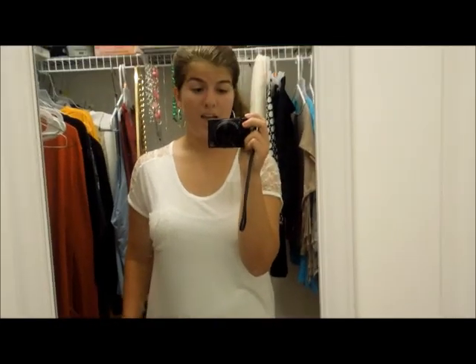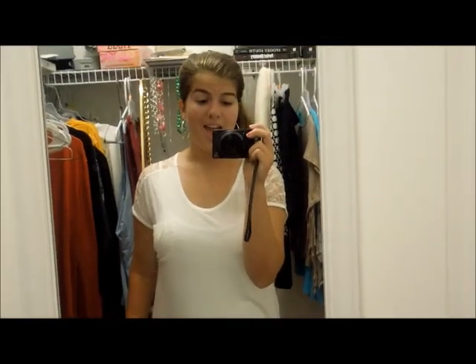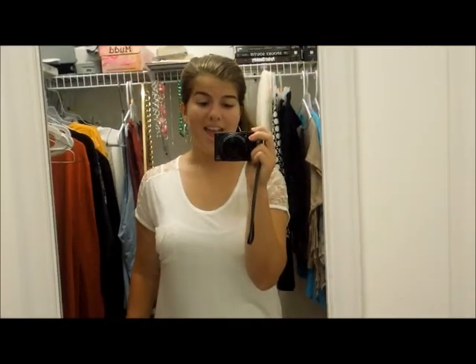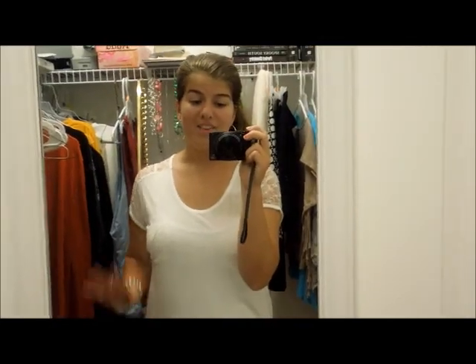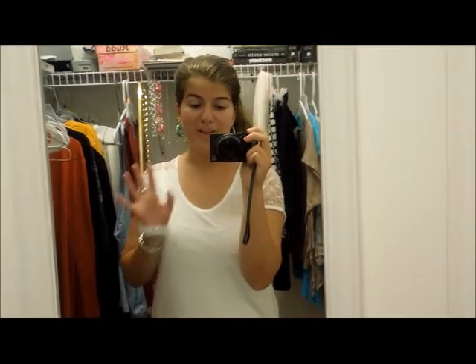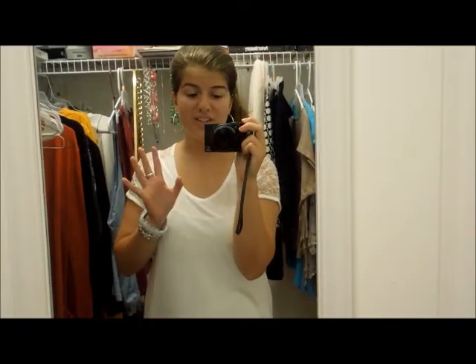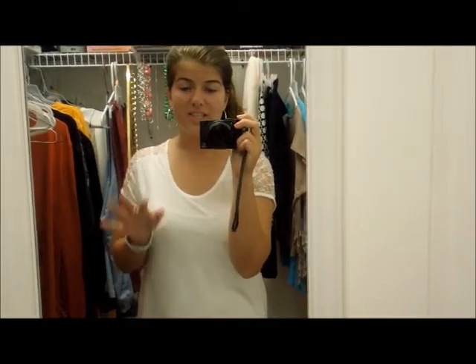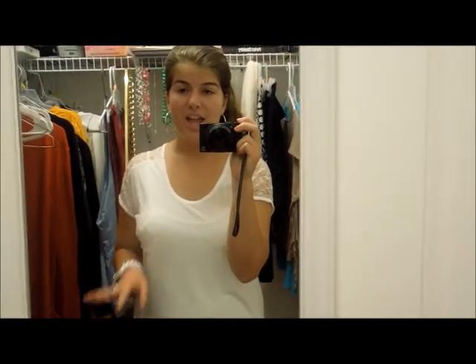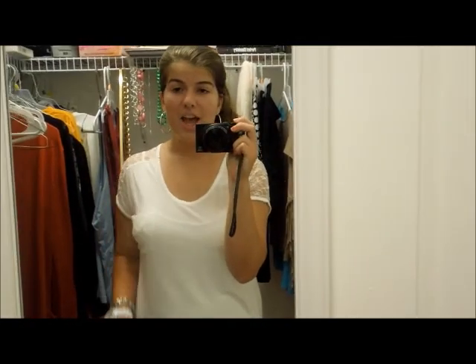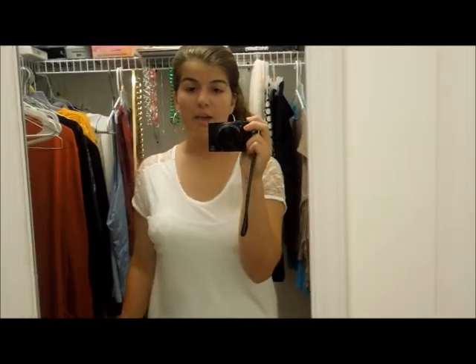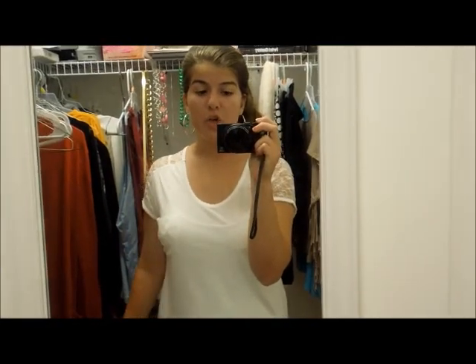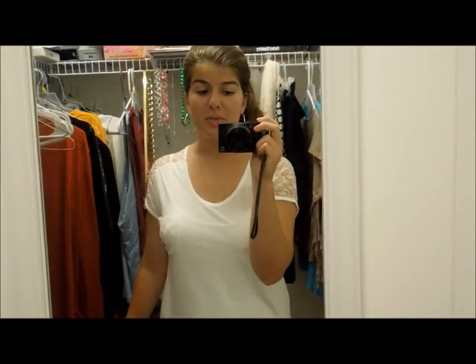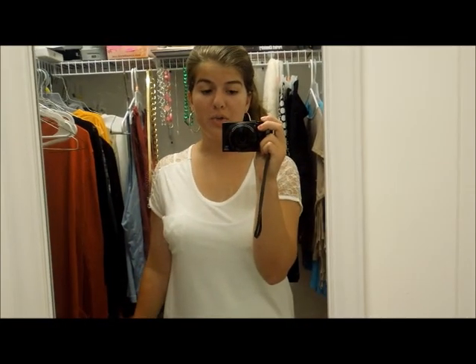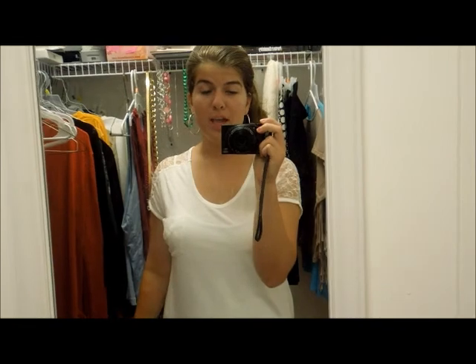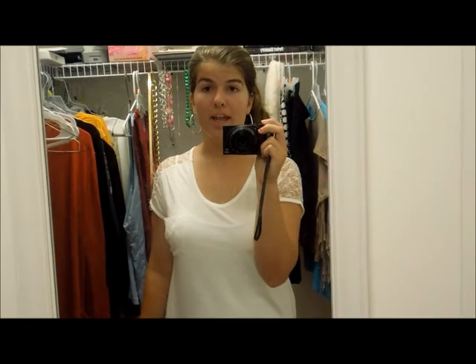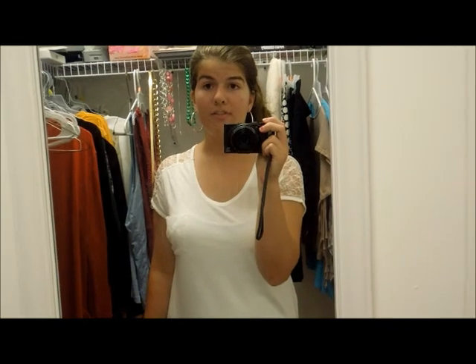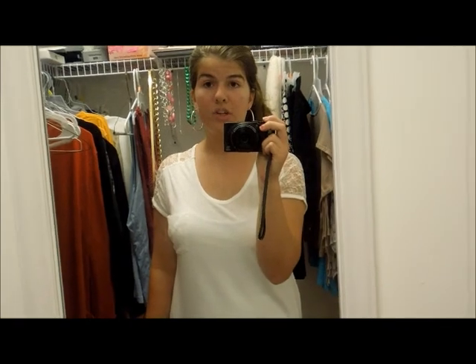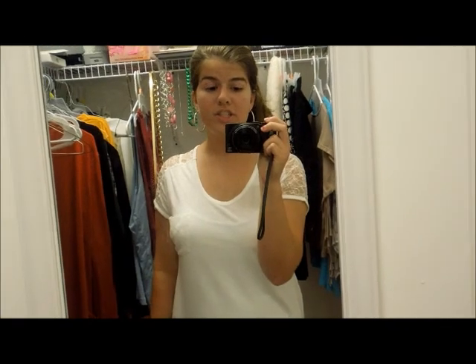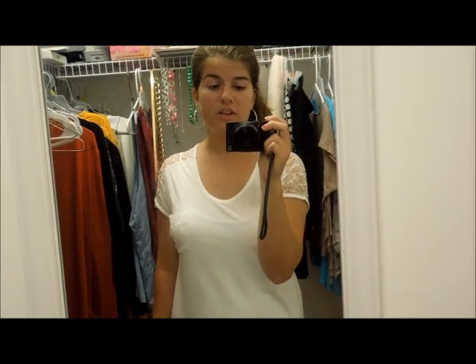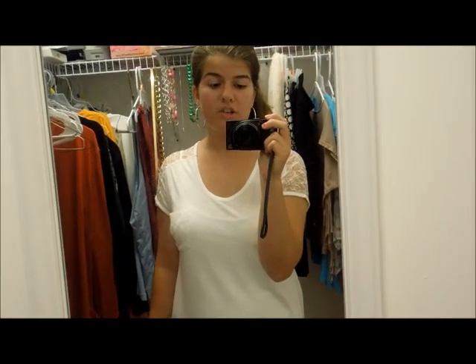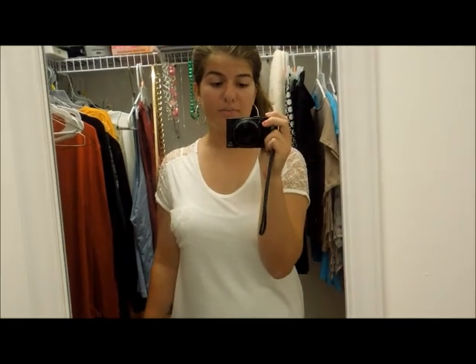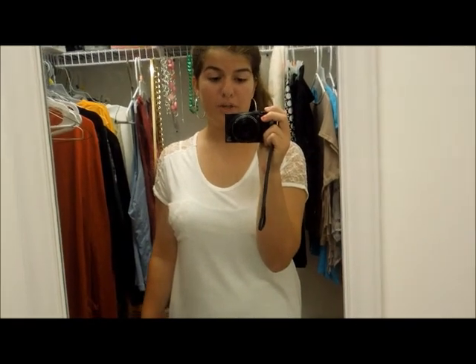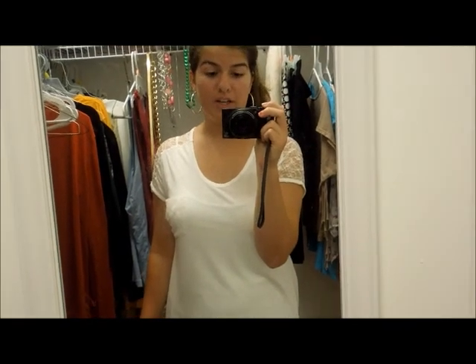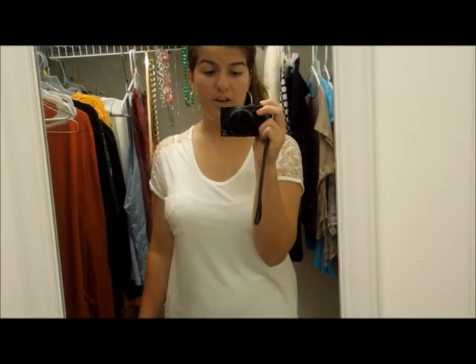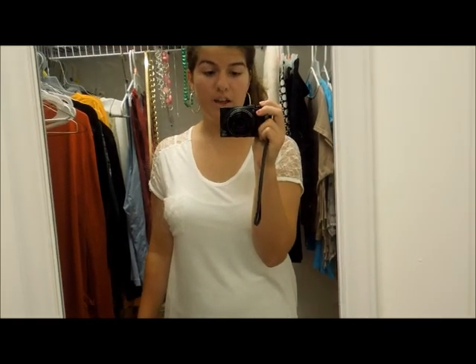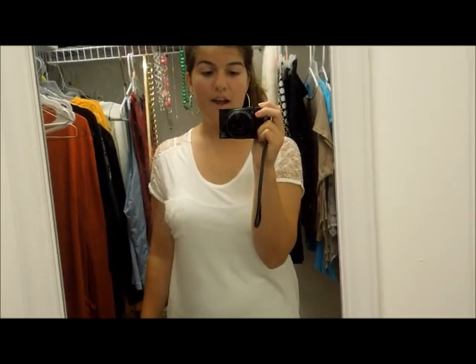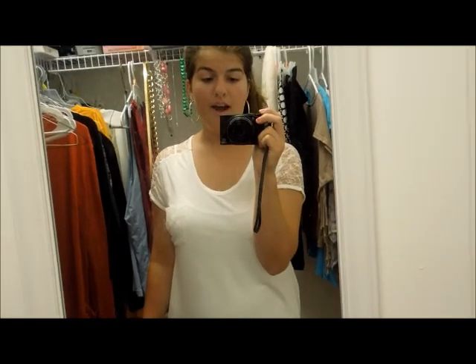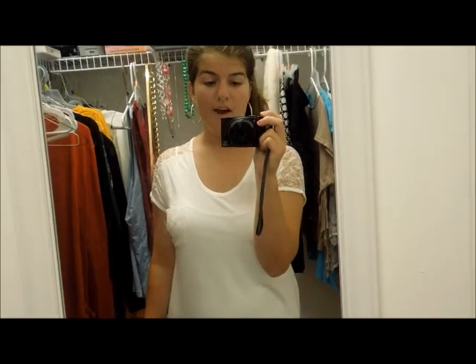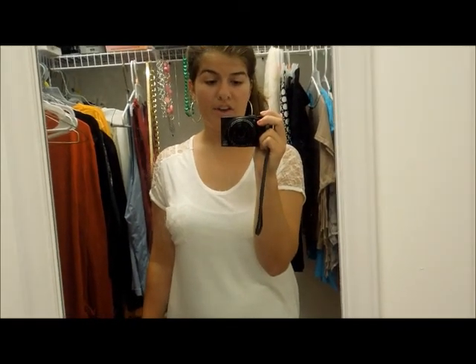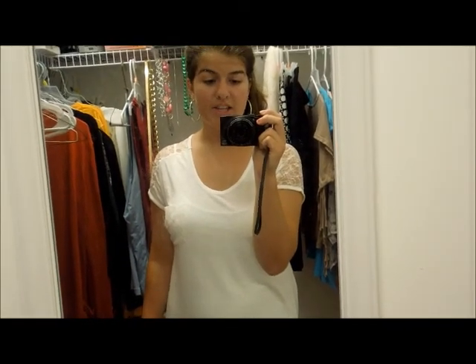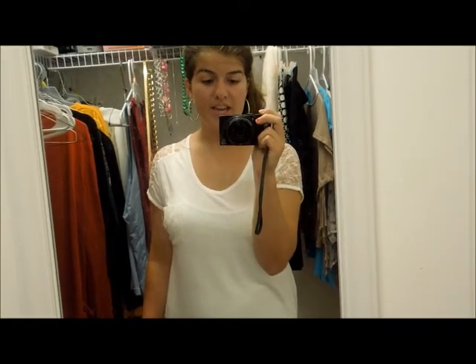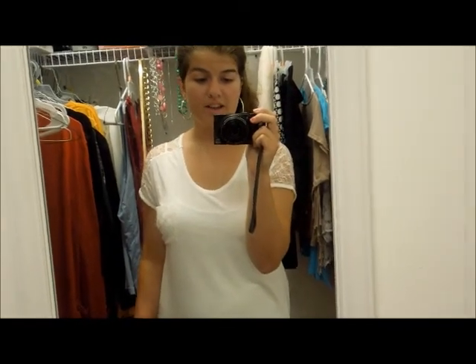Hey everybody, so today I am going to be doing a first day of sophomore year outfit of the day.